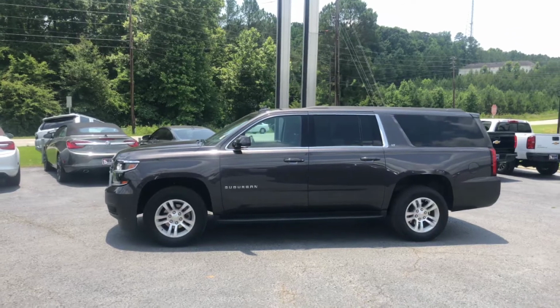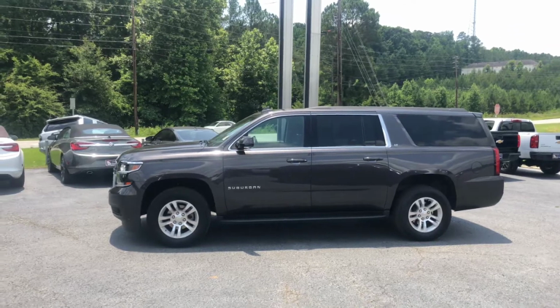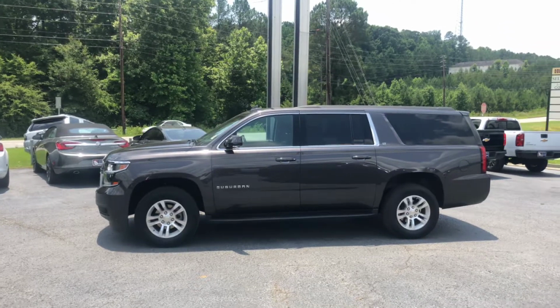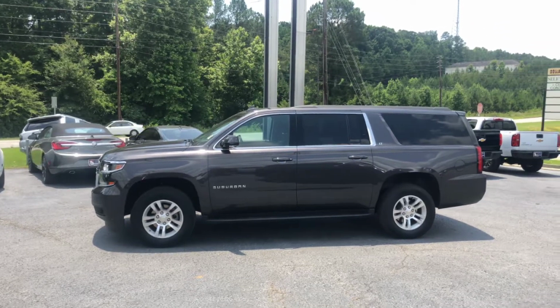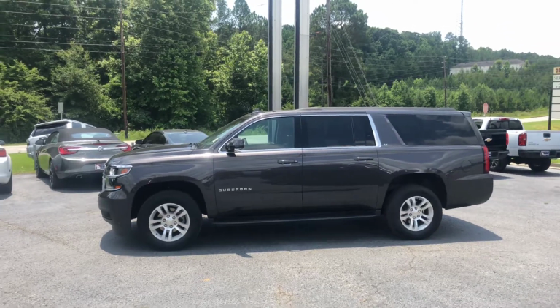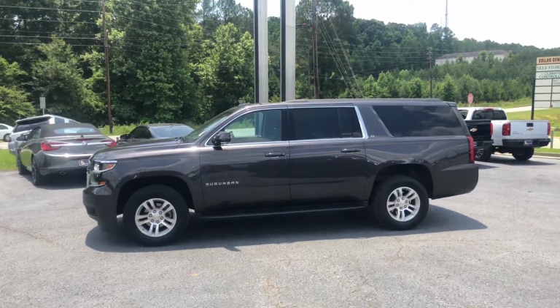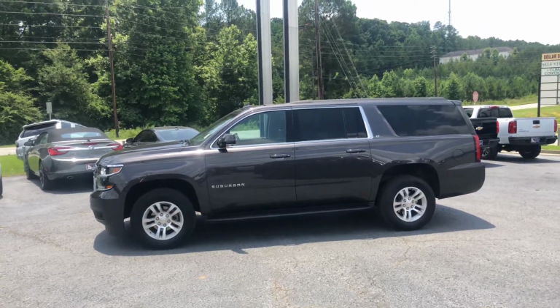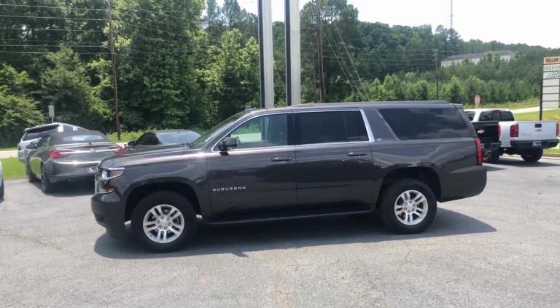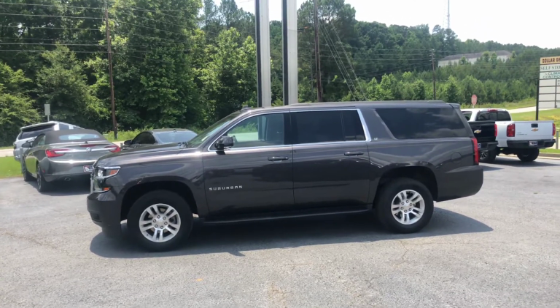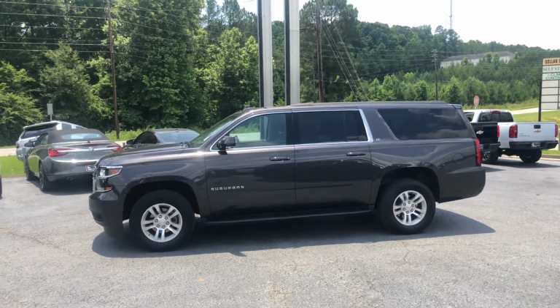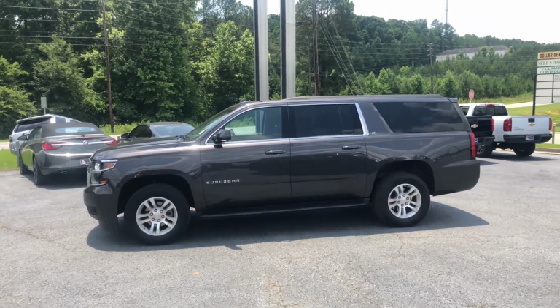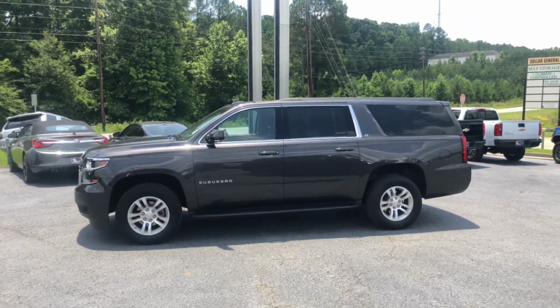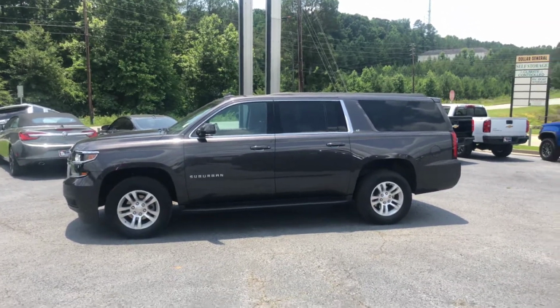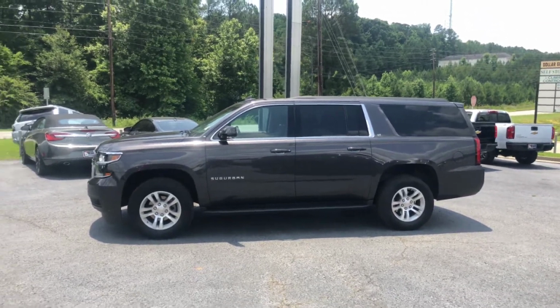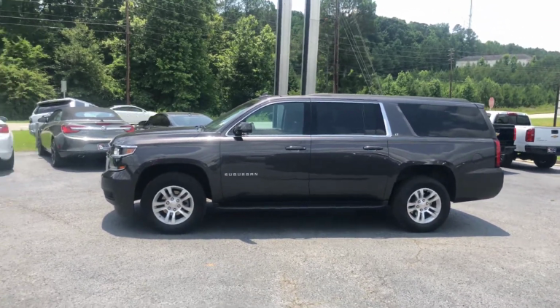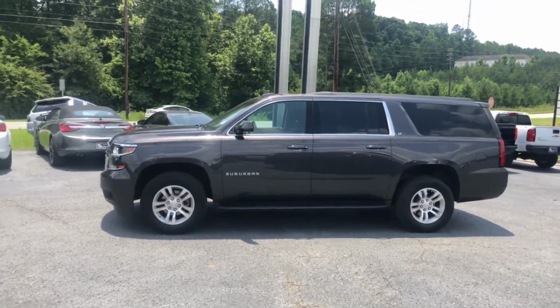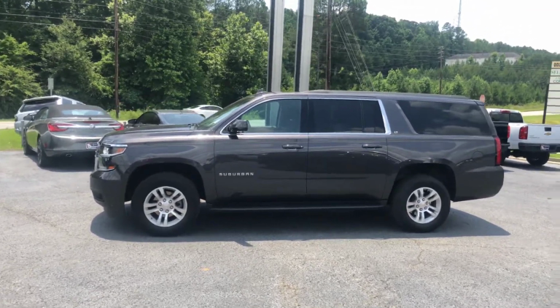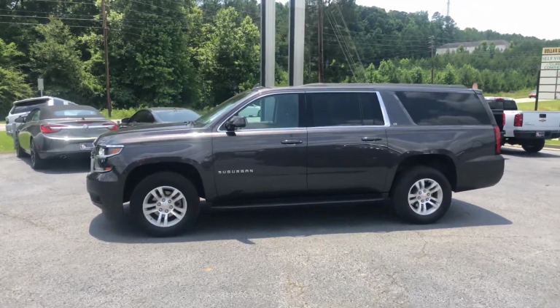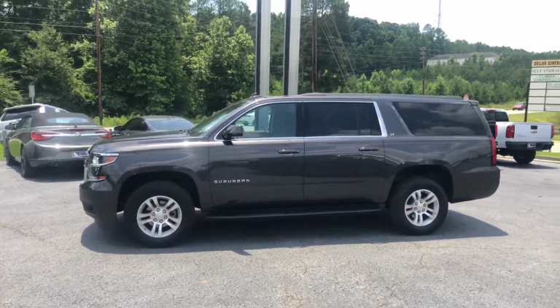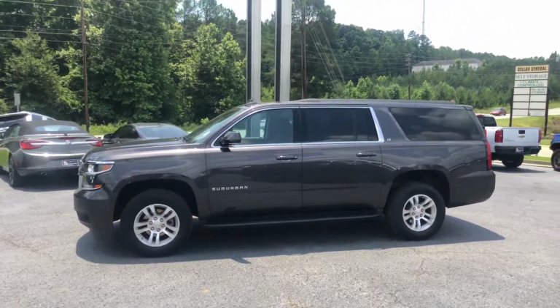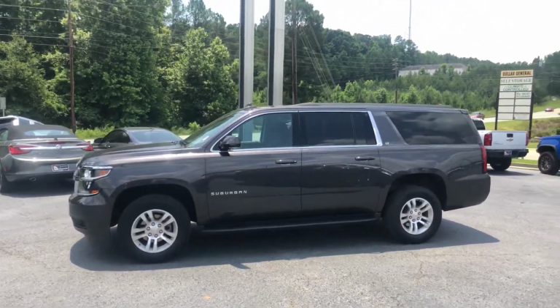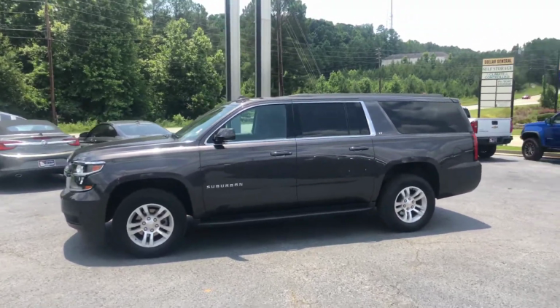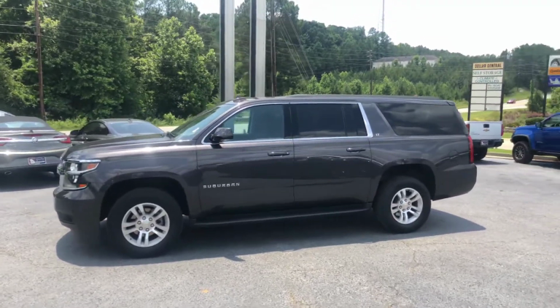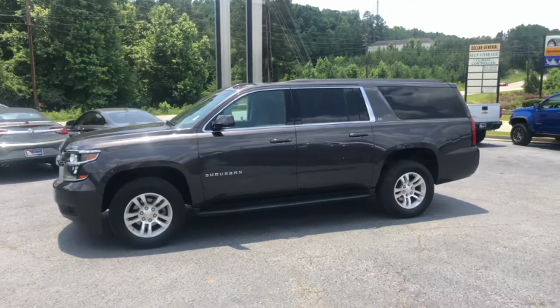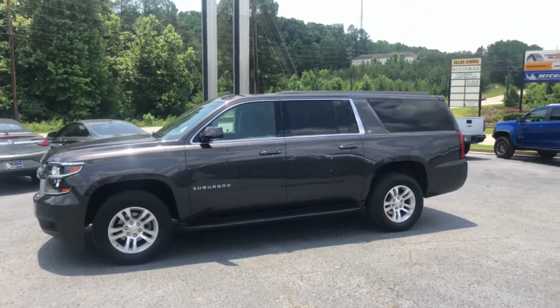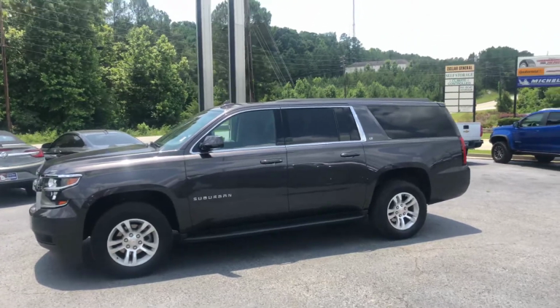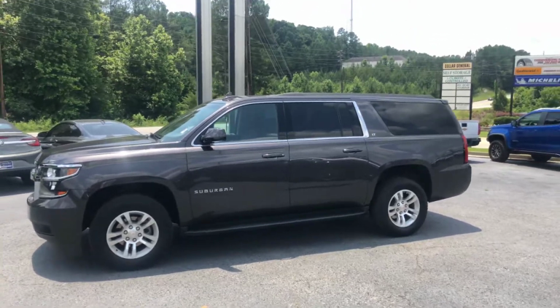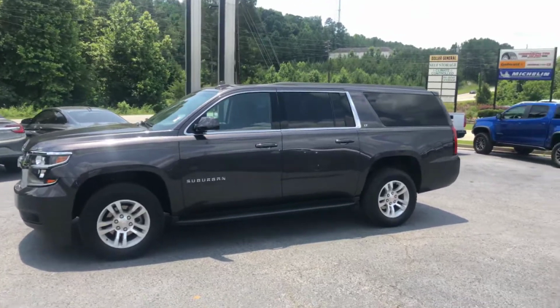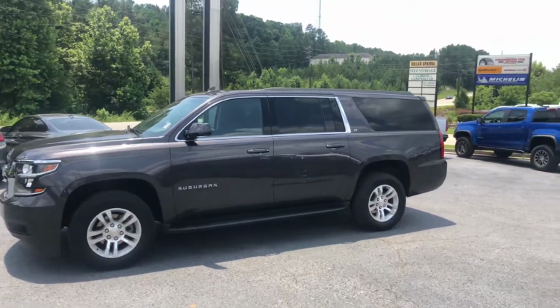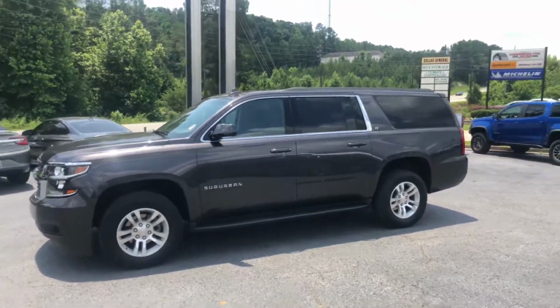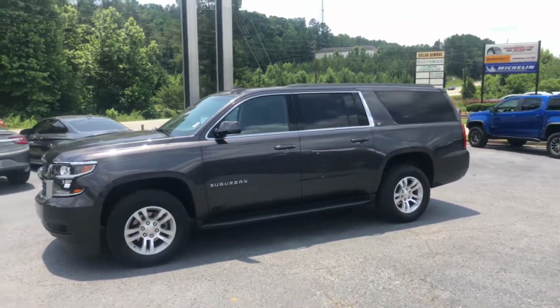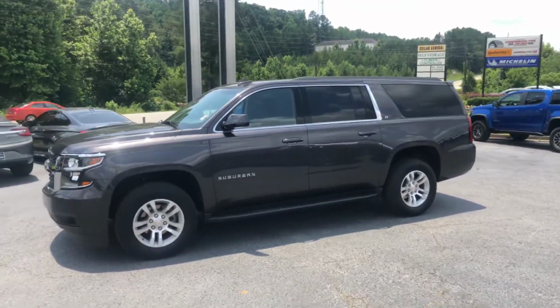Hey Gabriel, this is Brad again at Jimmy Brett Chevrolet. This is a 2018 Chevrolet Suburban.